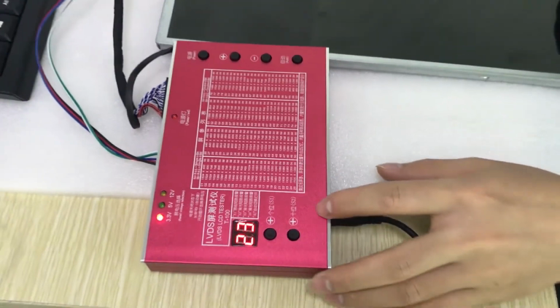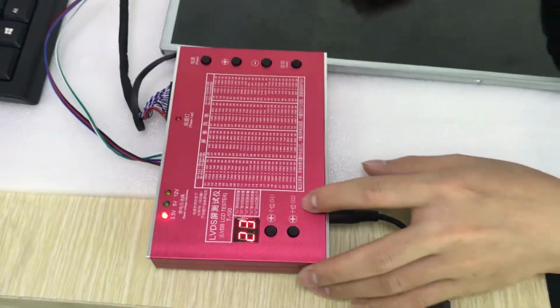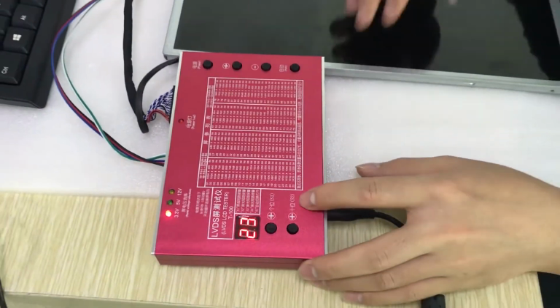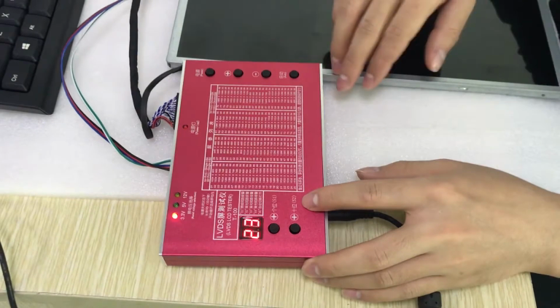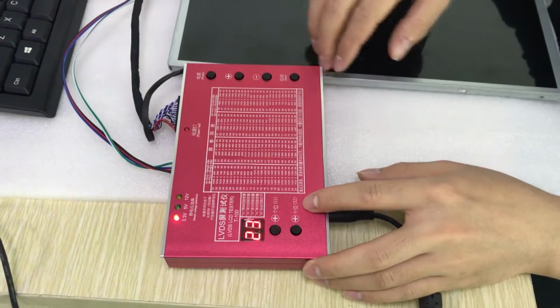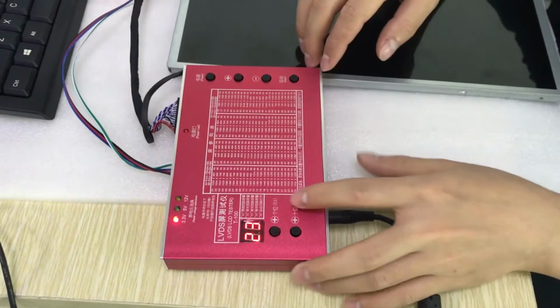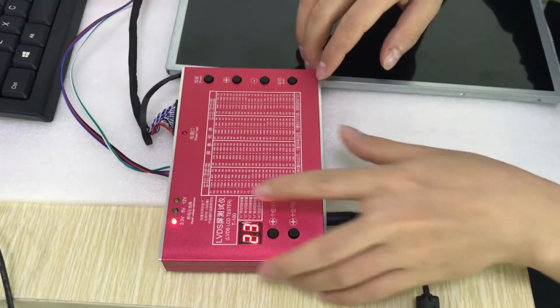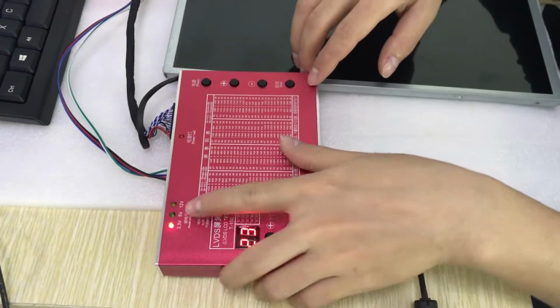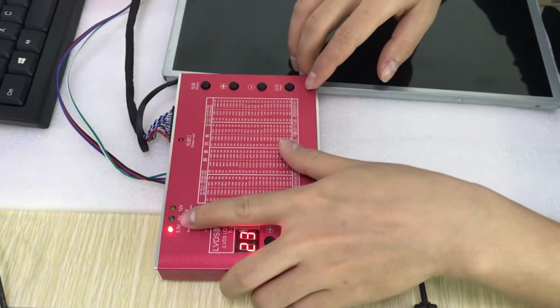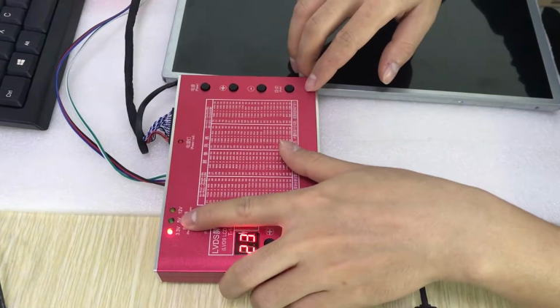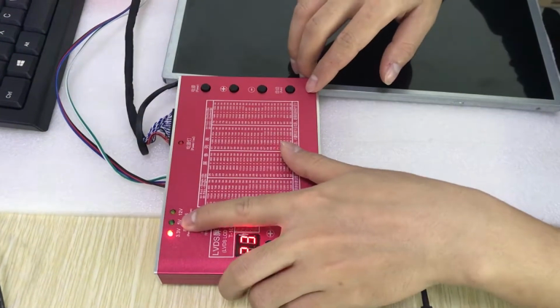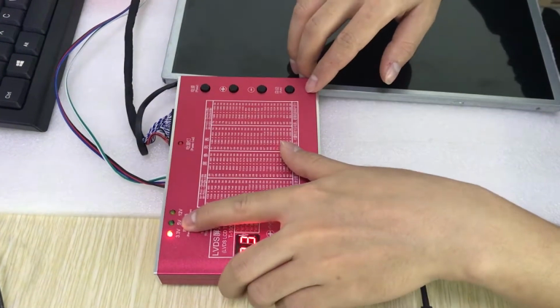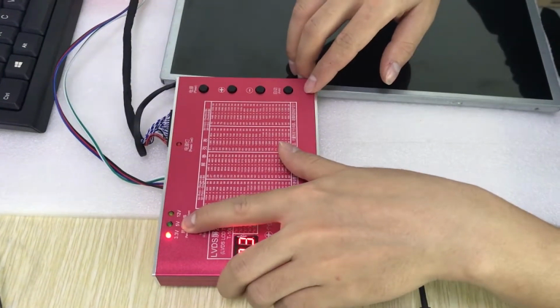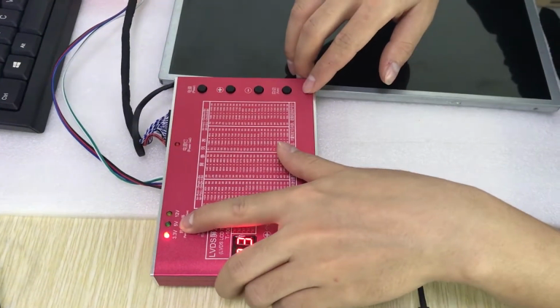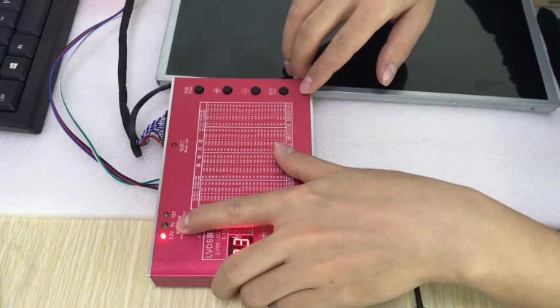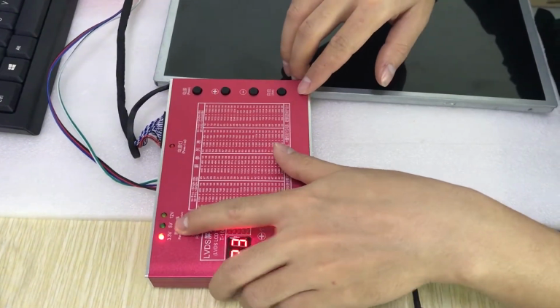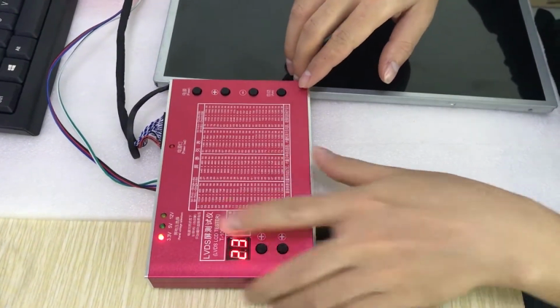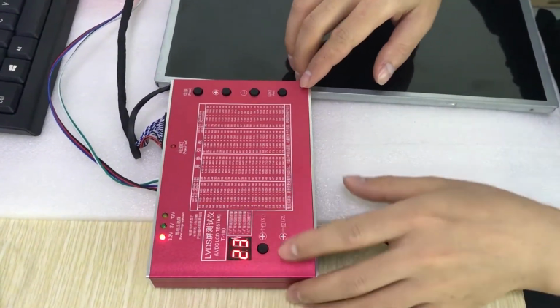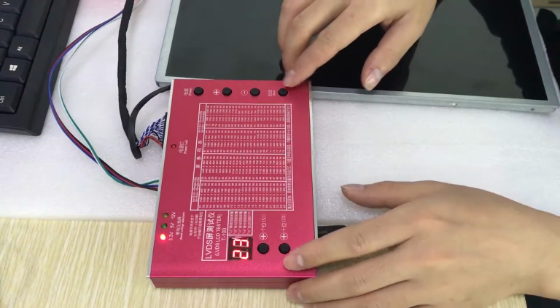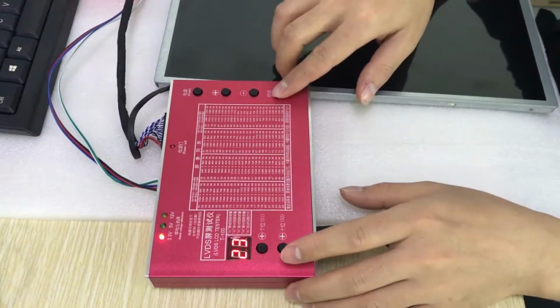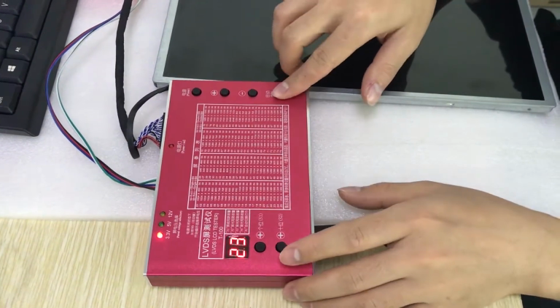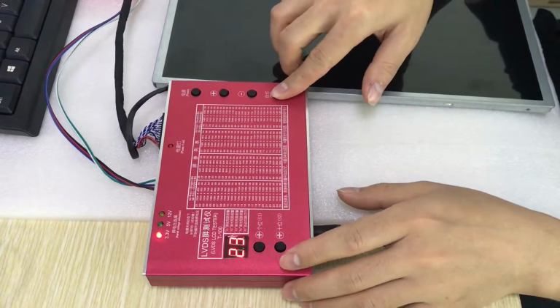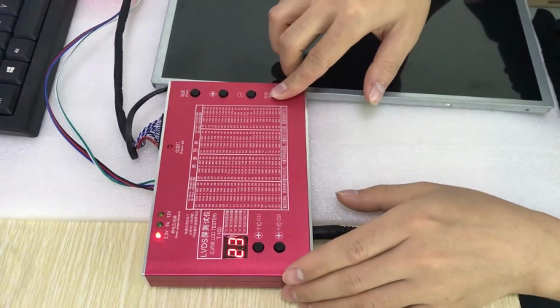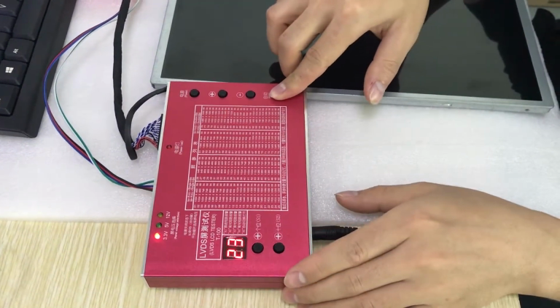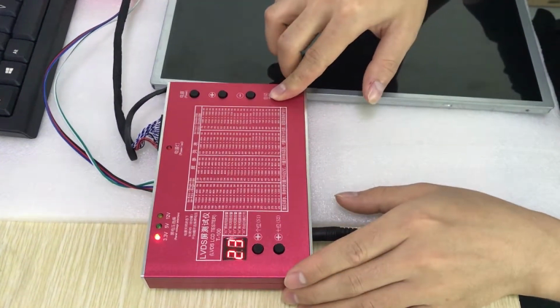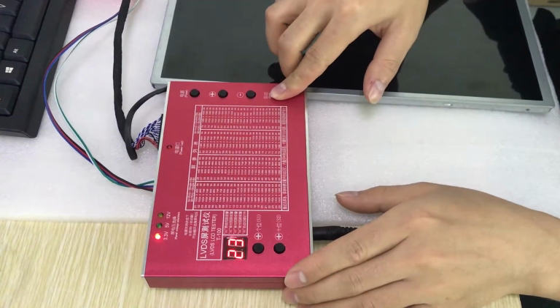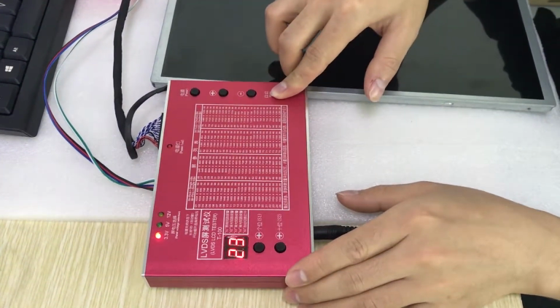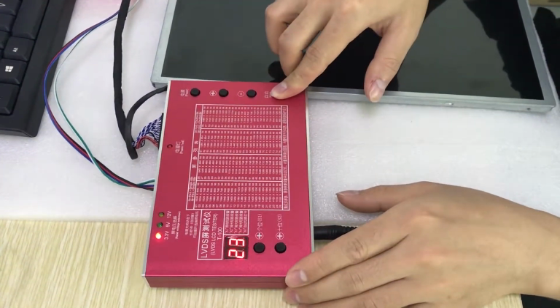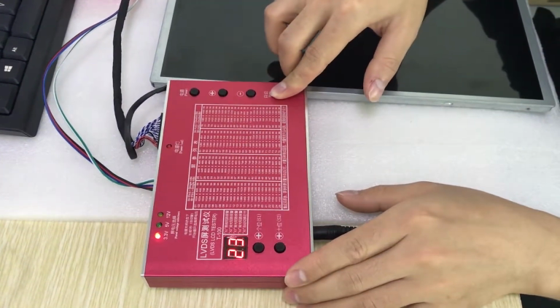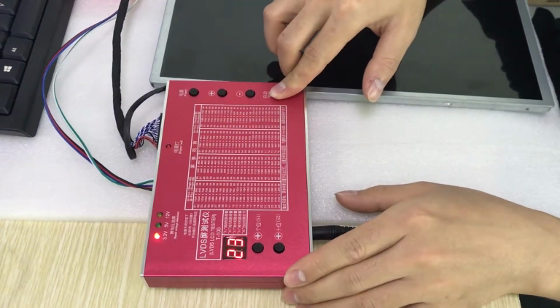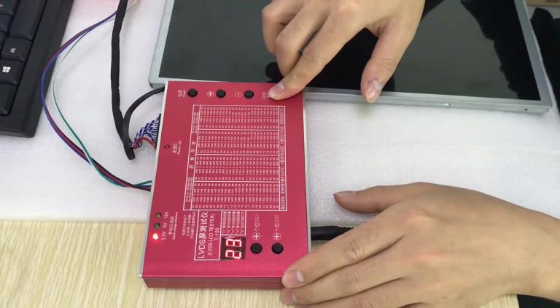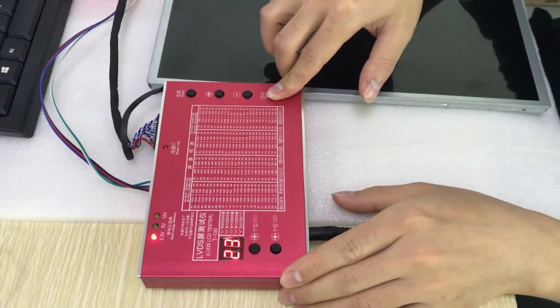In this case, the 23.8 inch matrix passes the test, so 5V power is used.